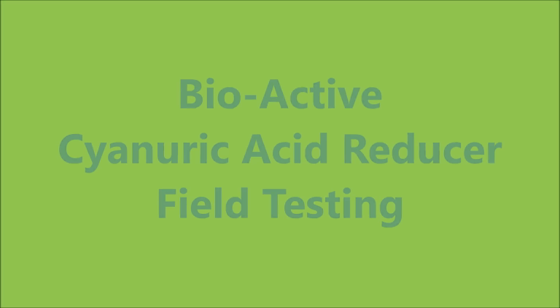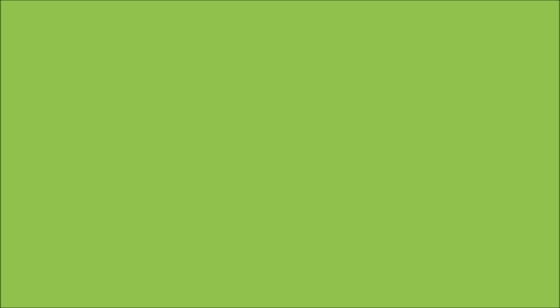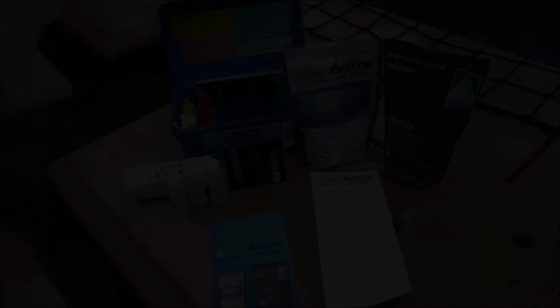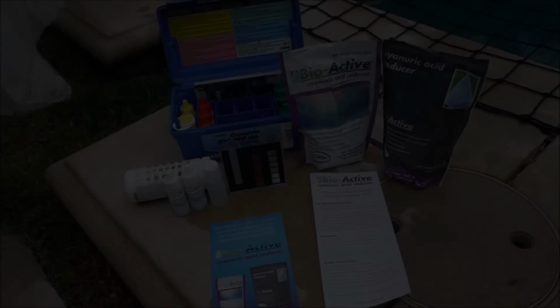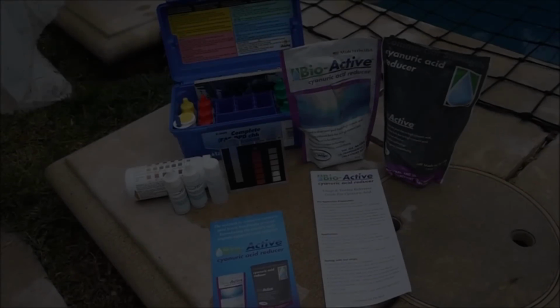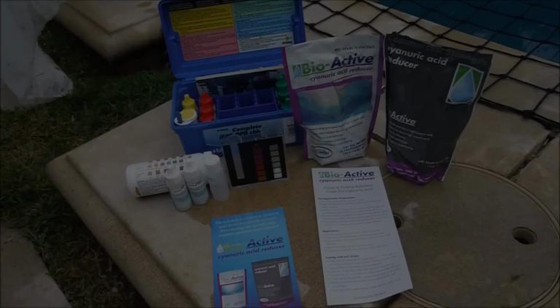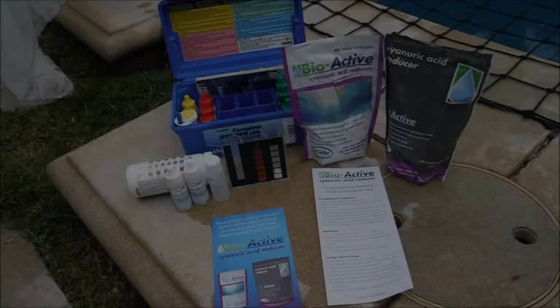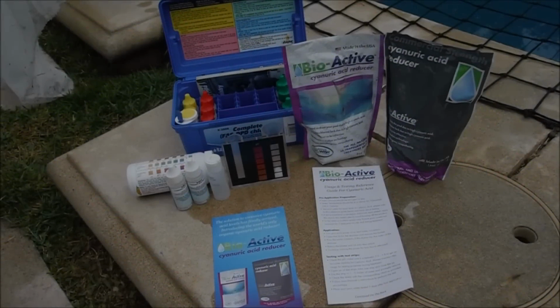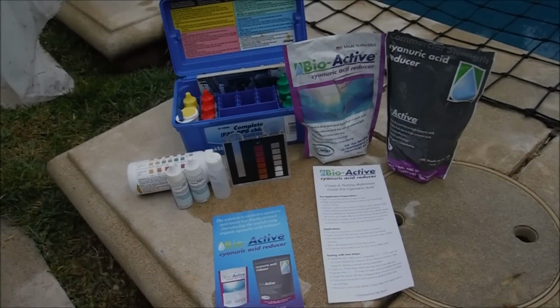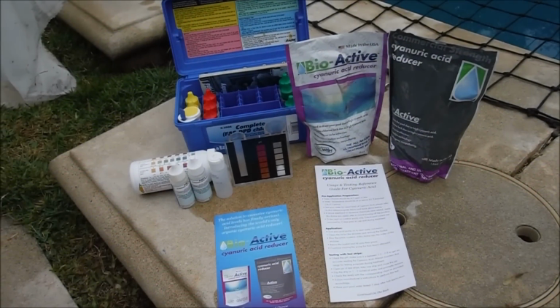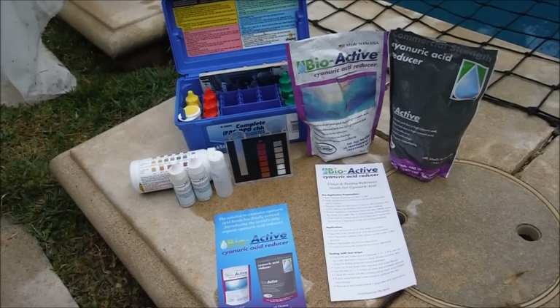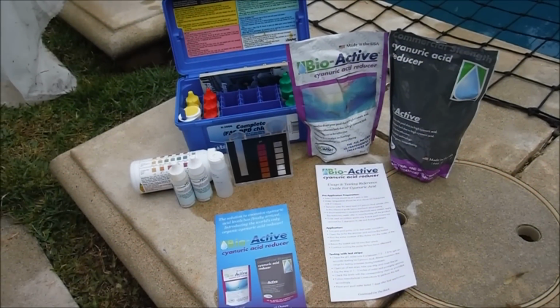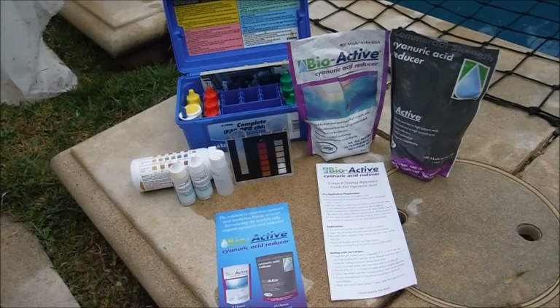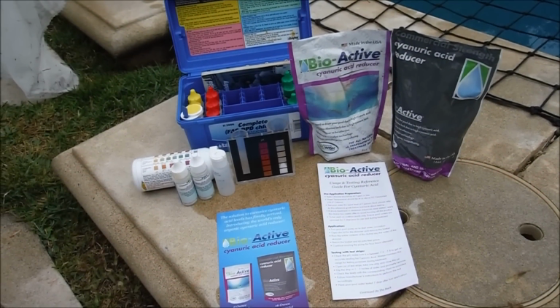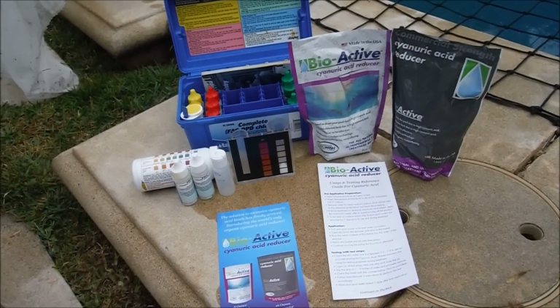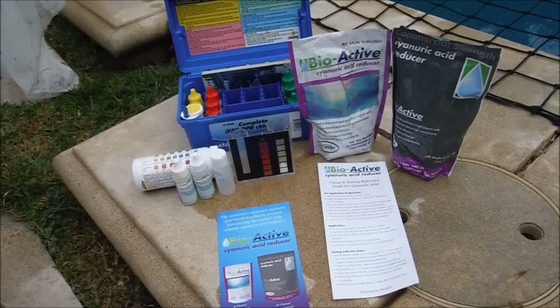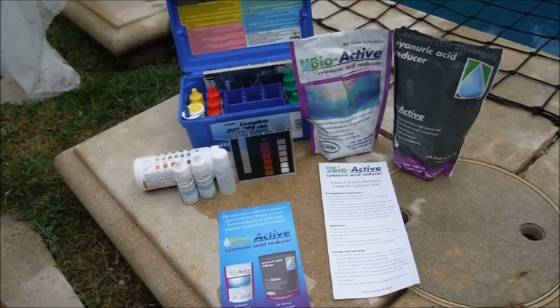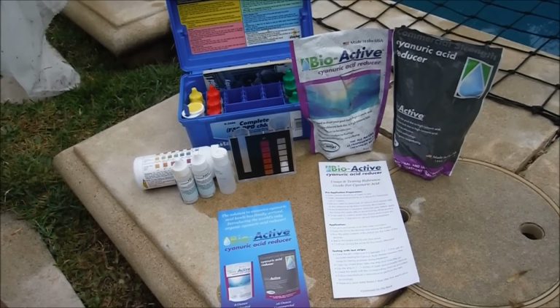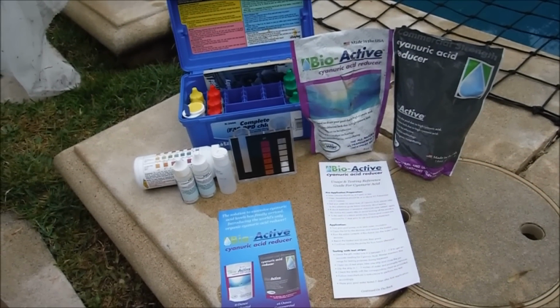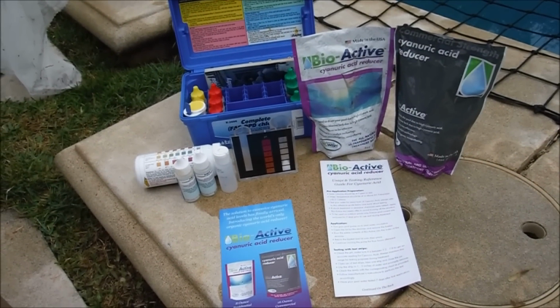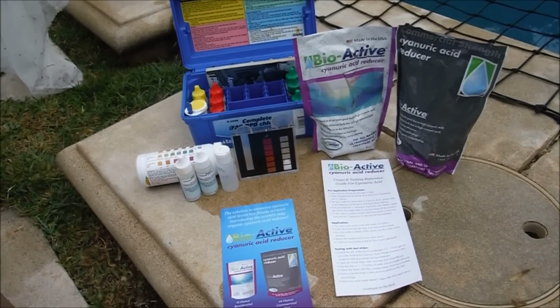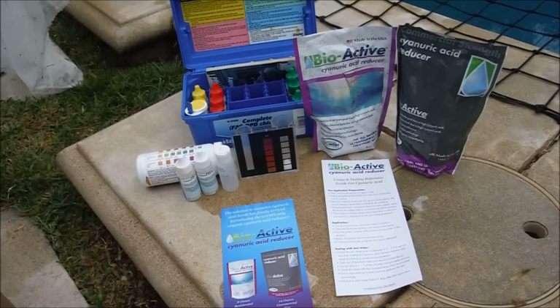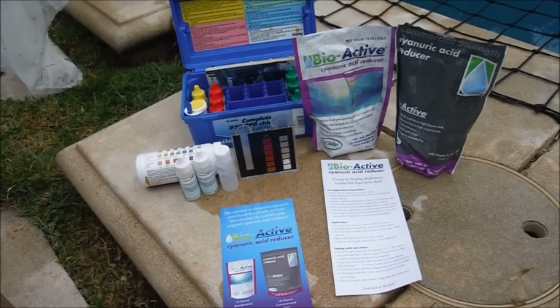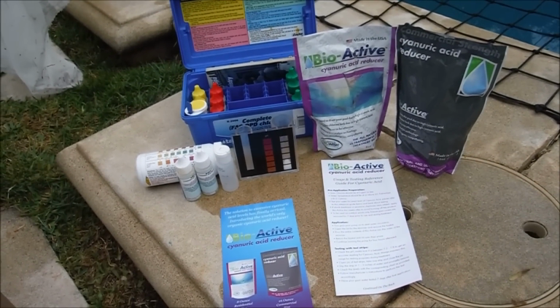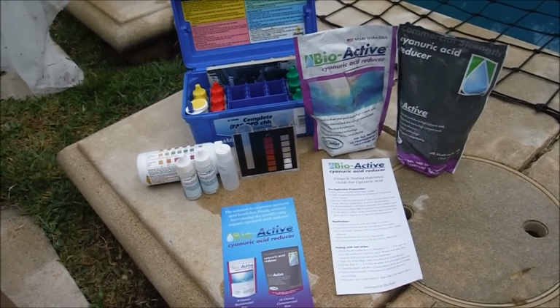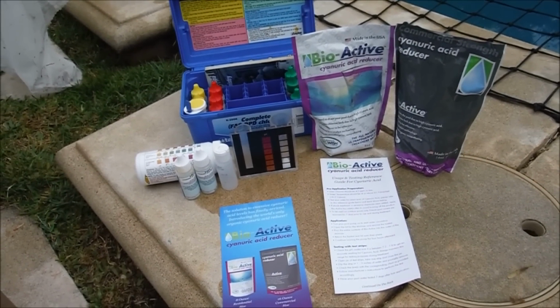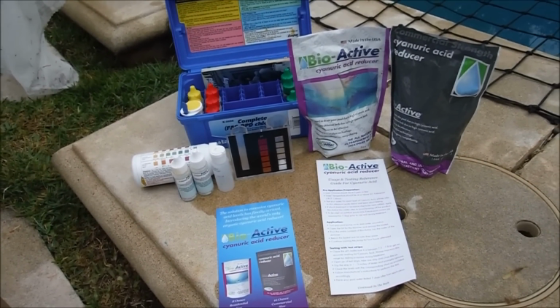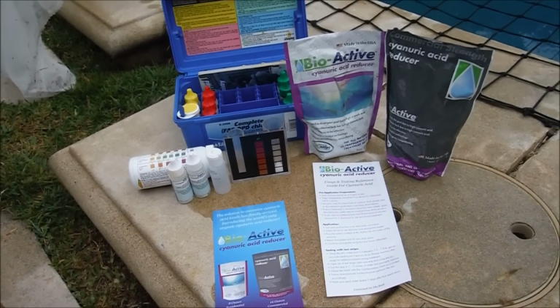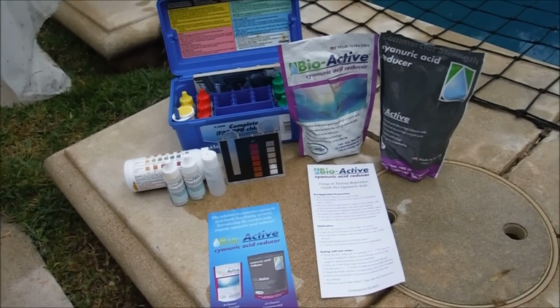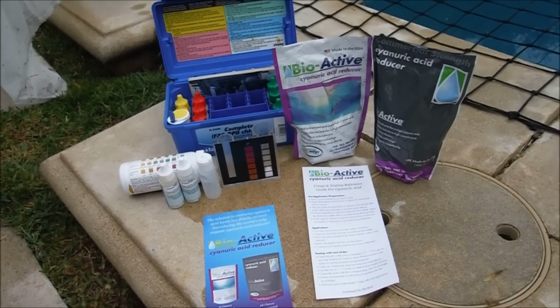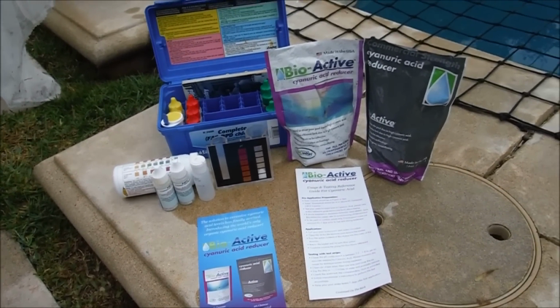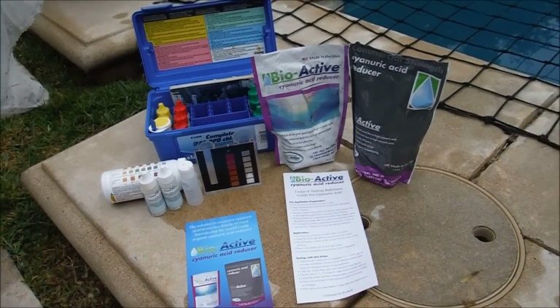I'll show you how to use the bioactive cyanuric reducer in your pool to lower your cyanuric acid level without draining your pool down.